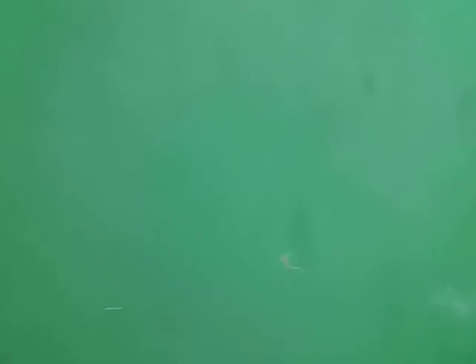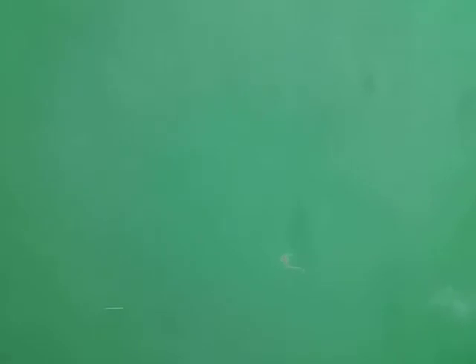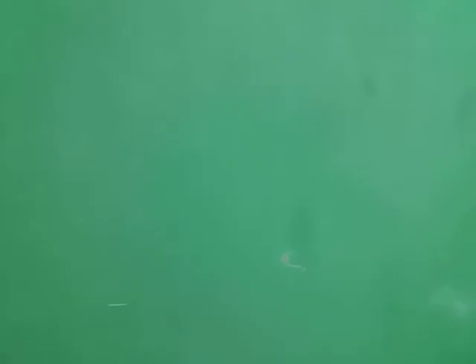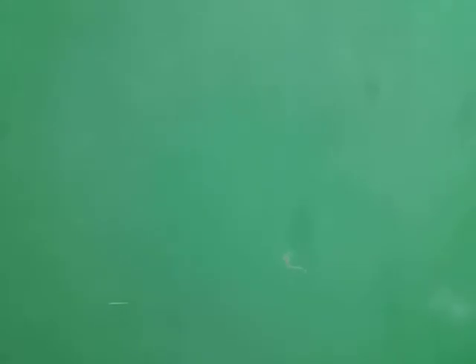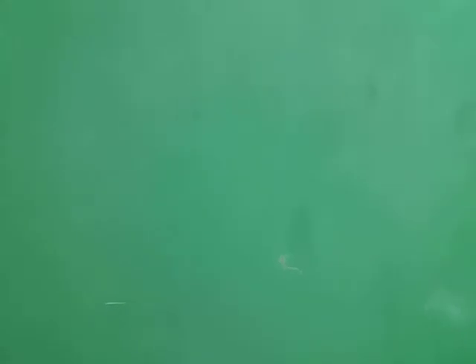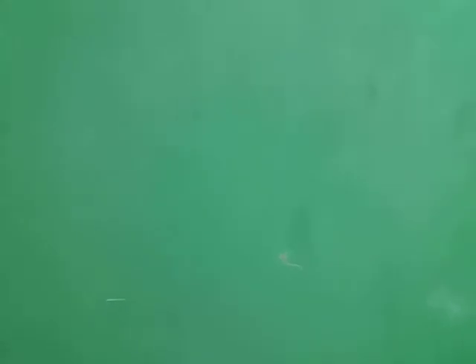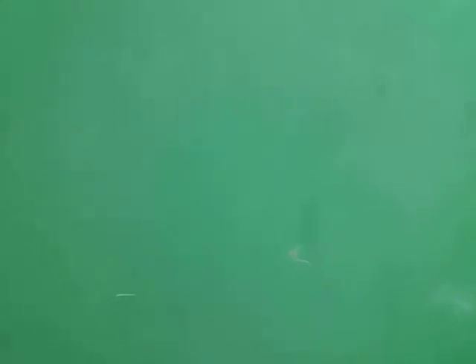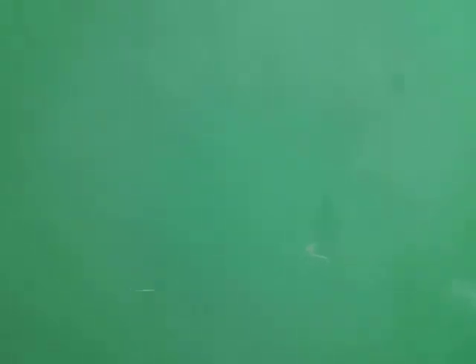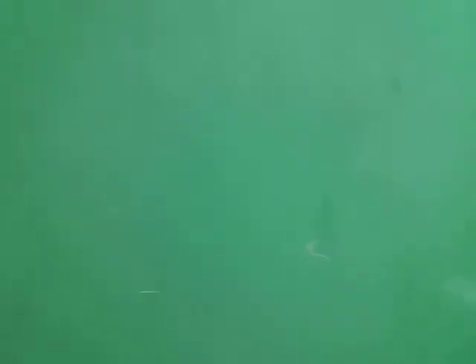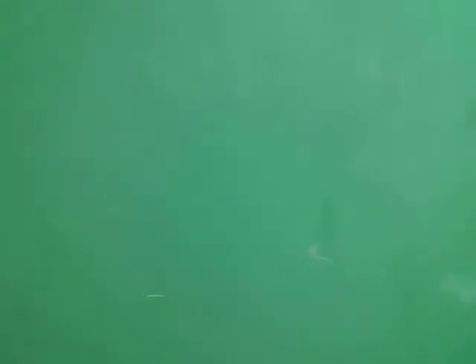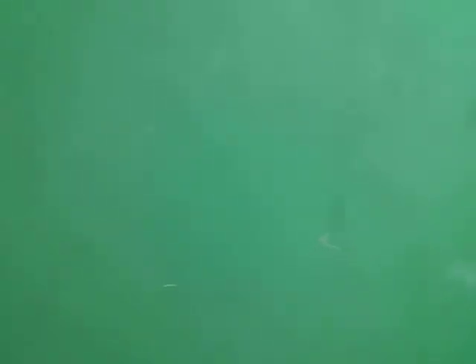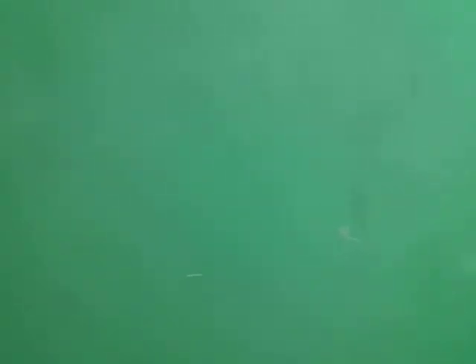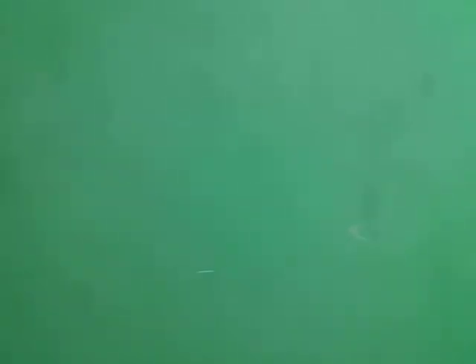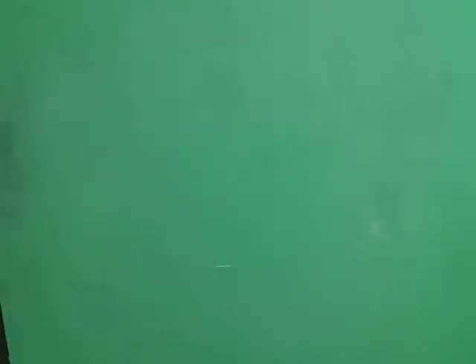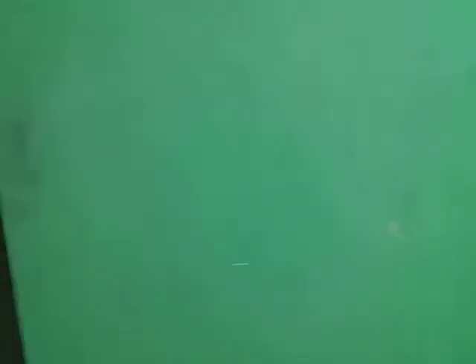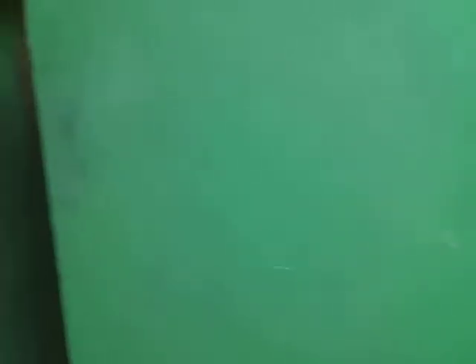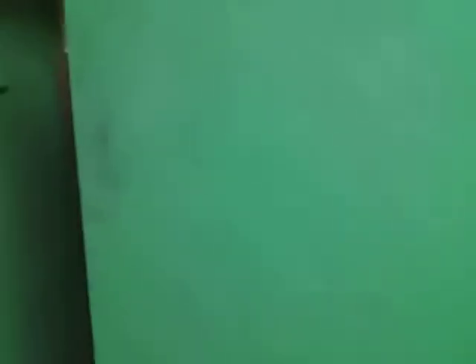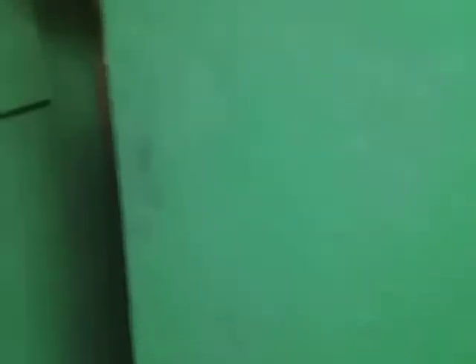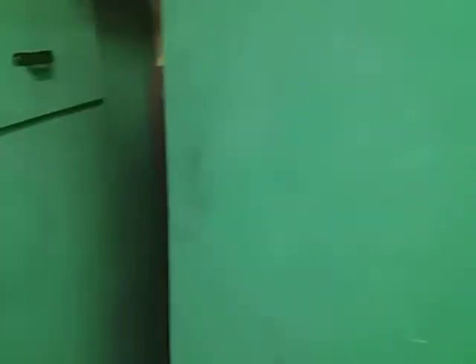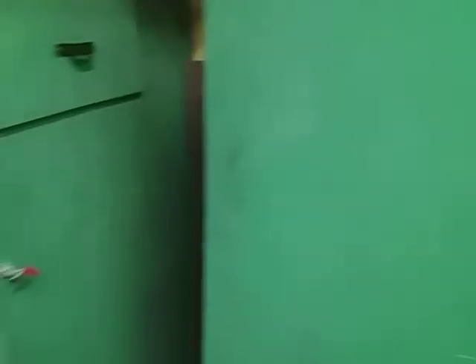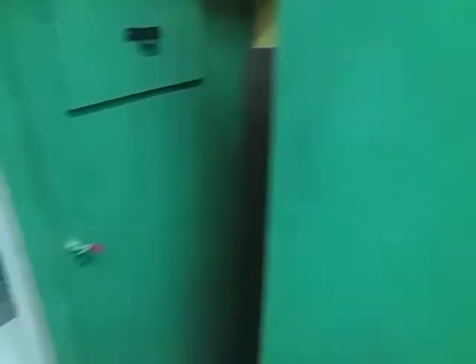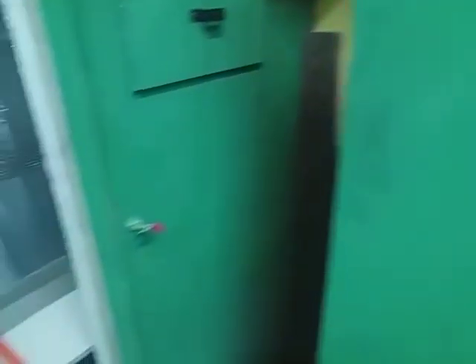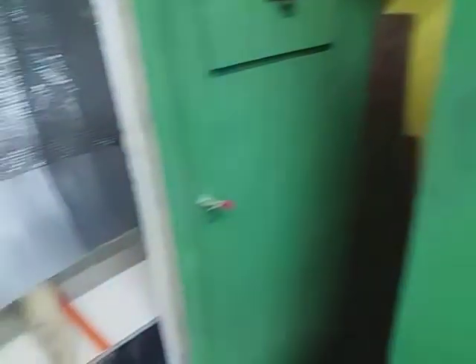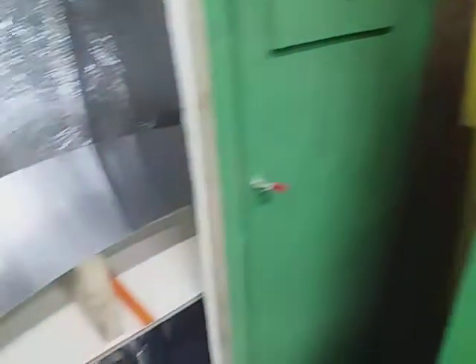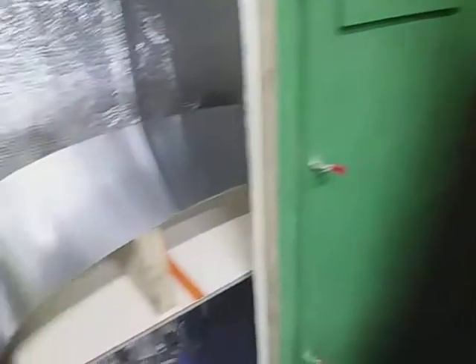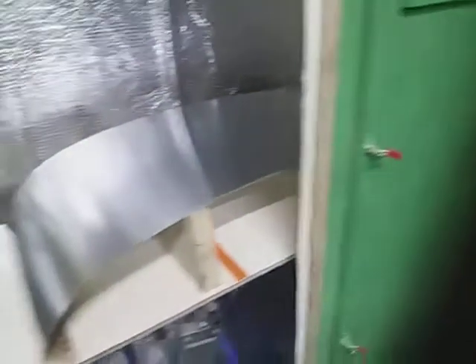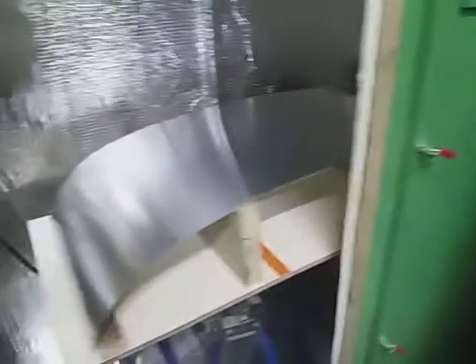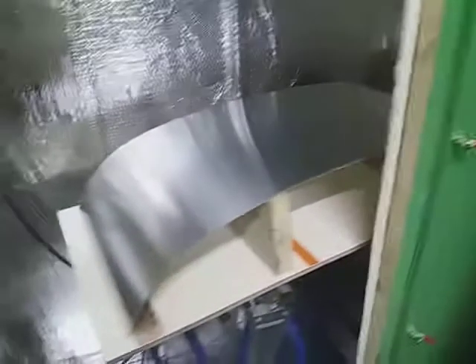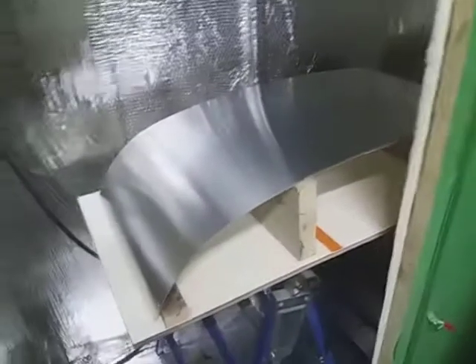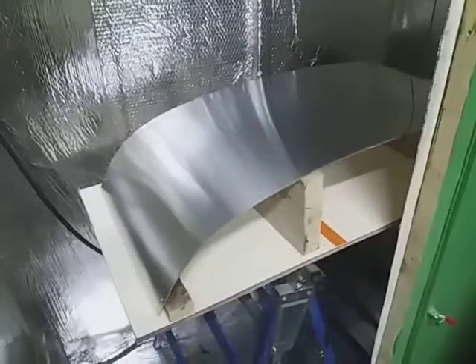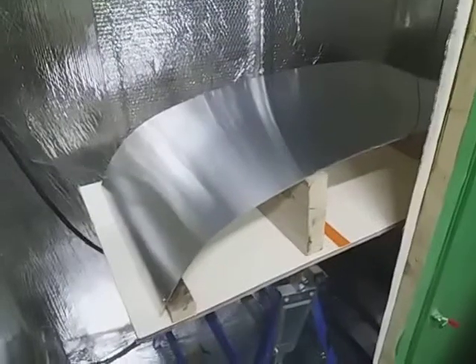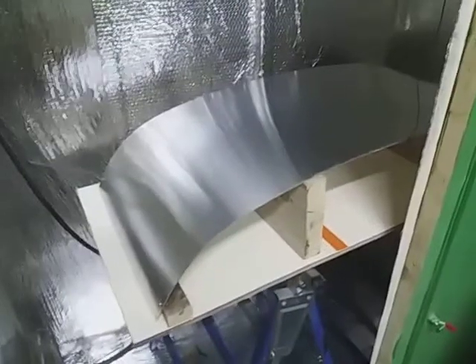Good morning. This is Part 2 of the Windscreen Forming Saga.